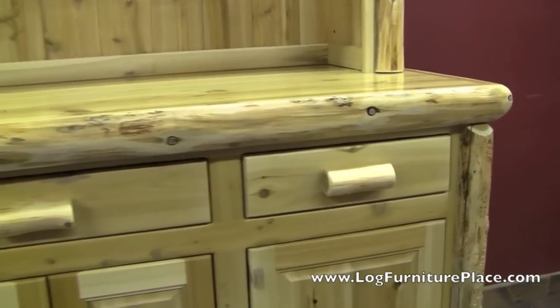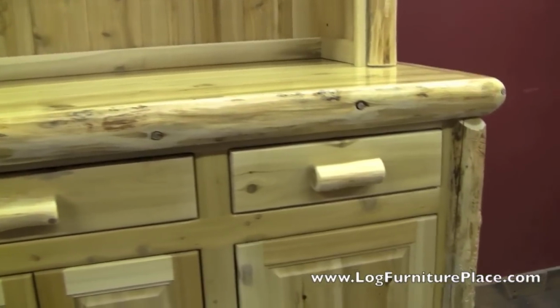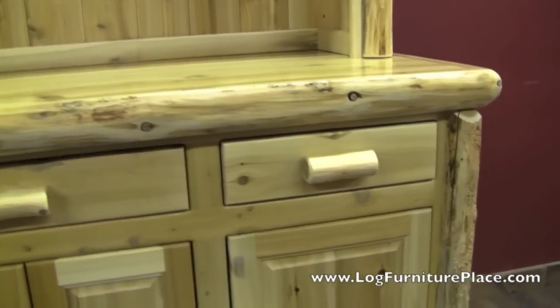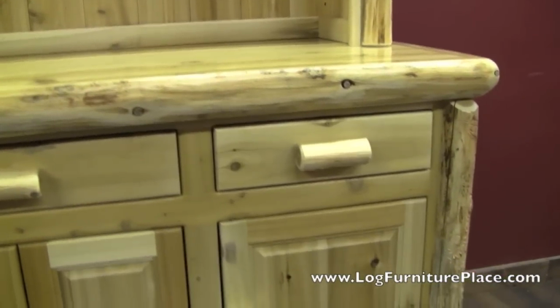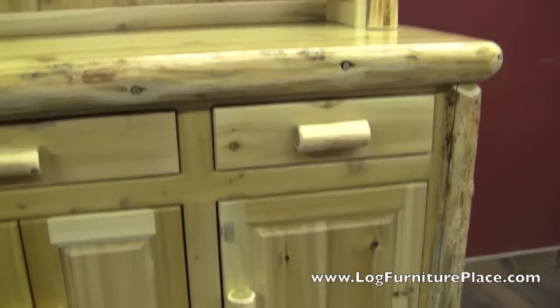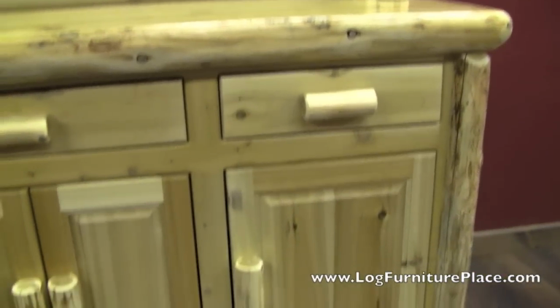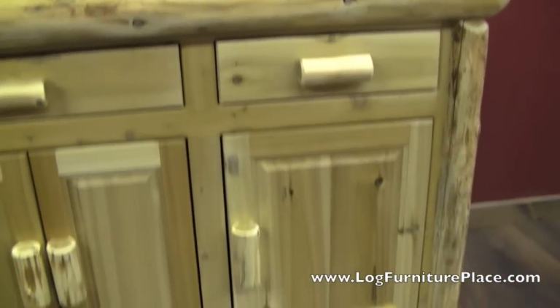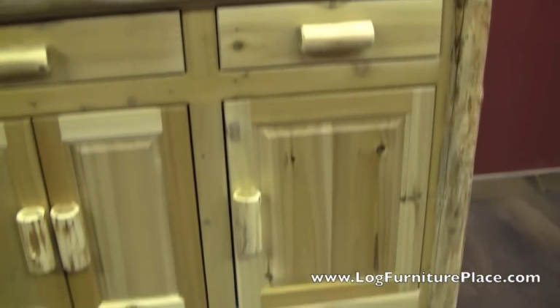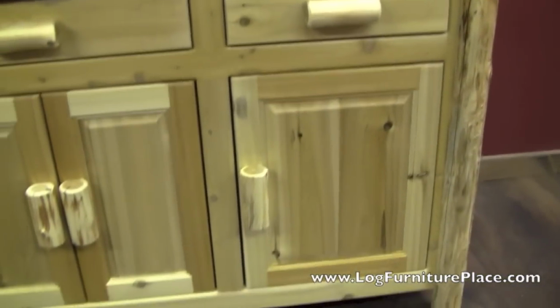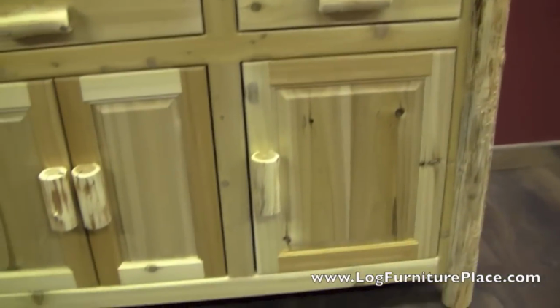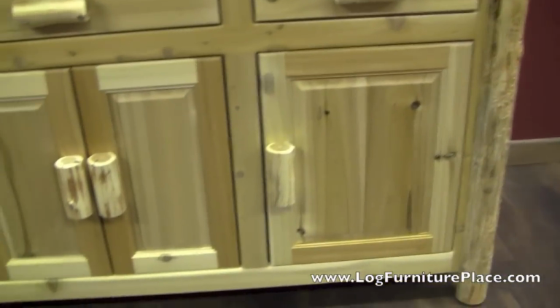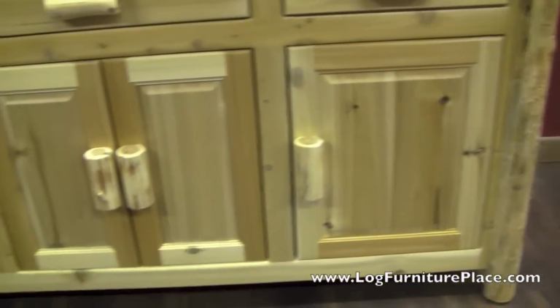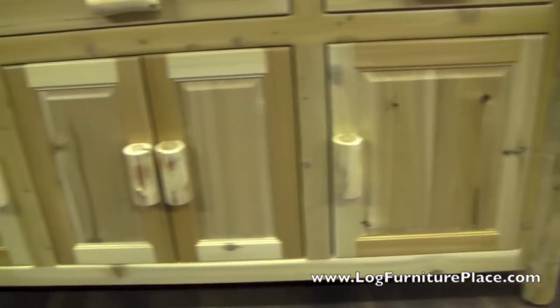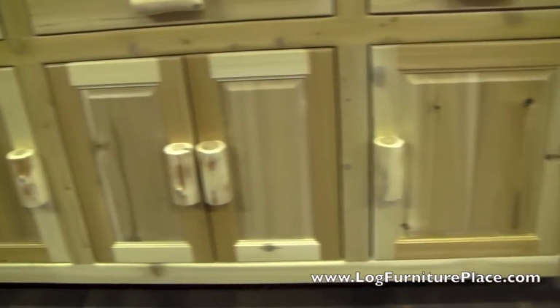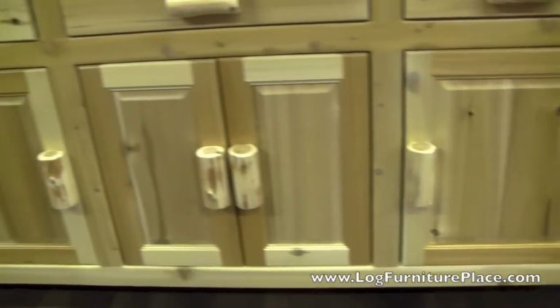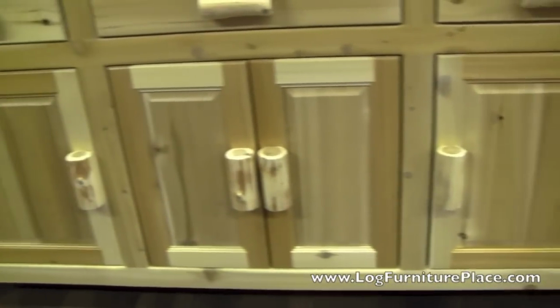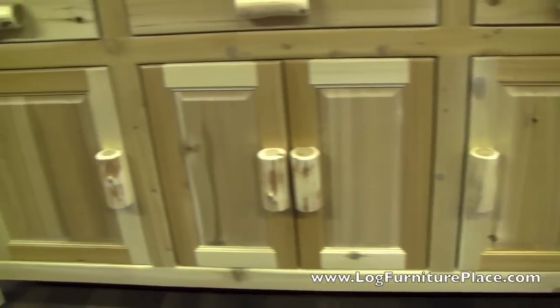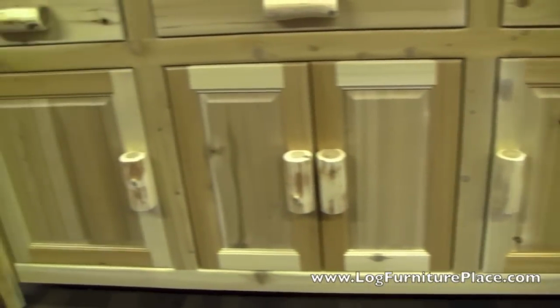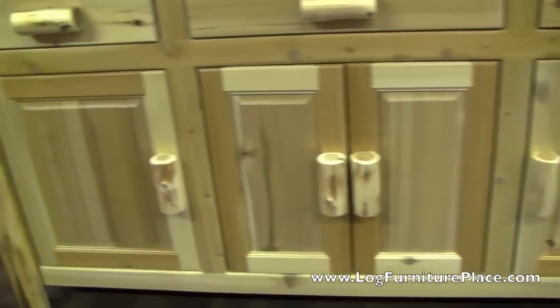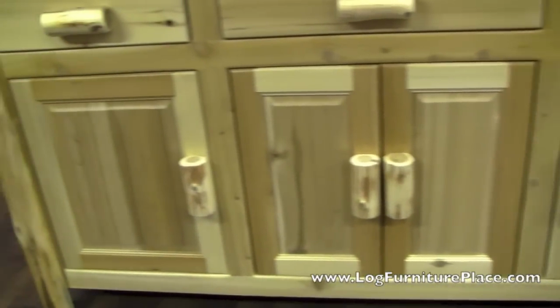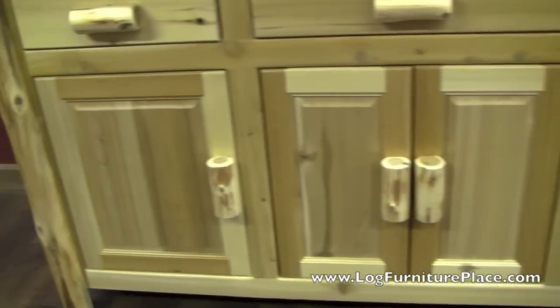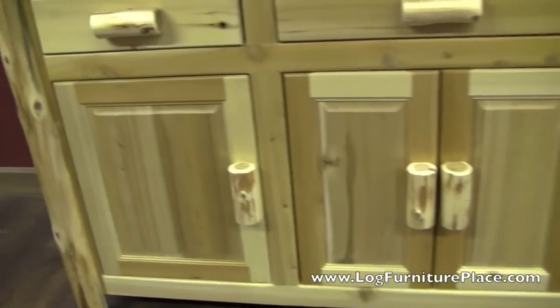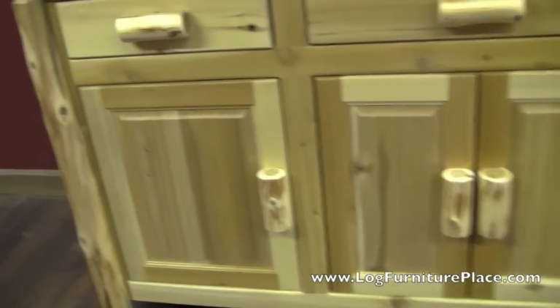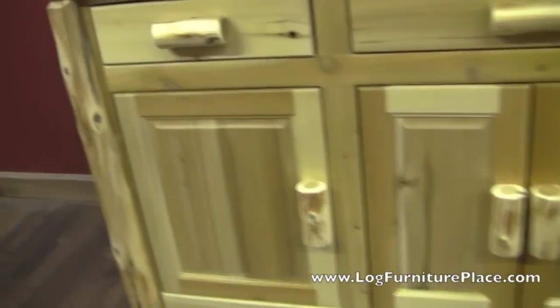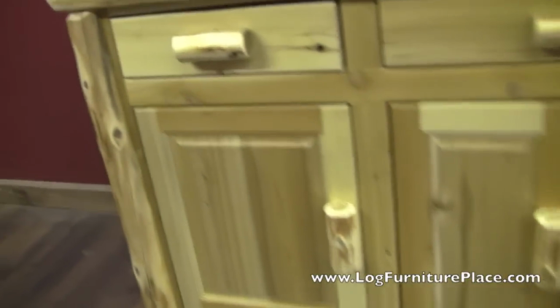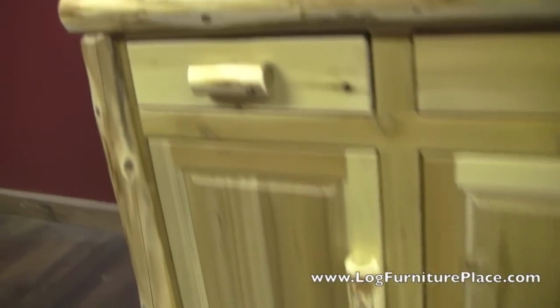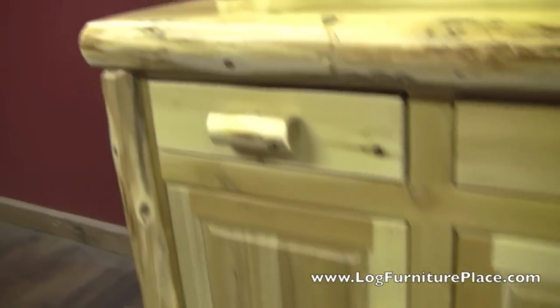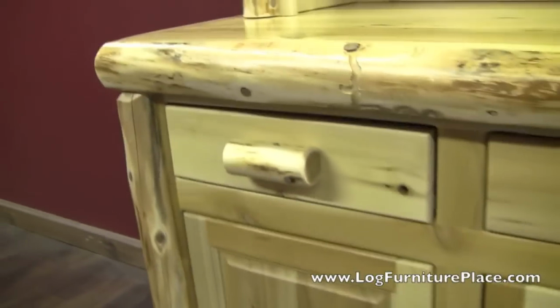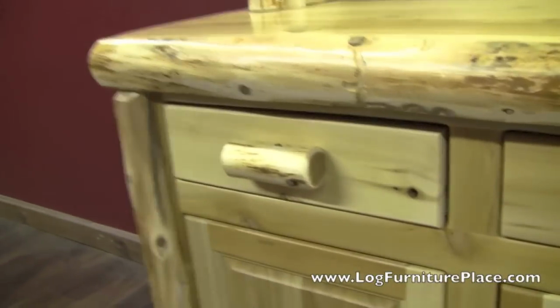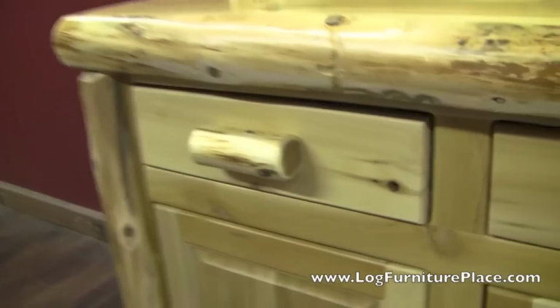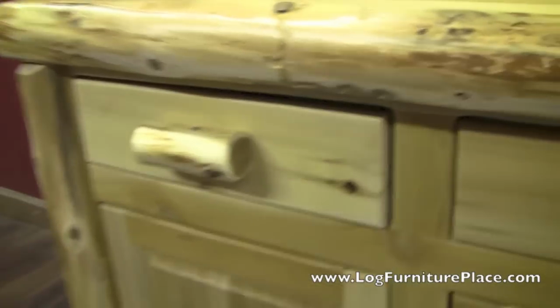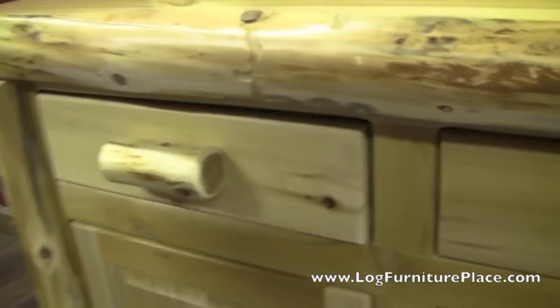The frame — everything is solid wood. You won't find any plywood veneers, it's all real wood.